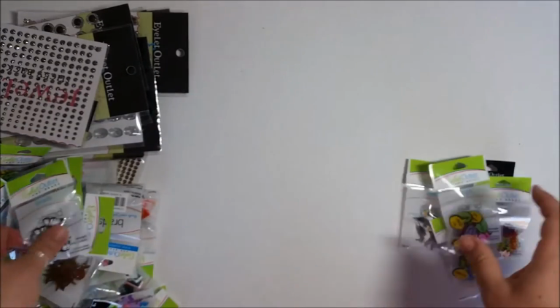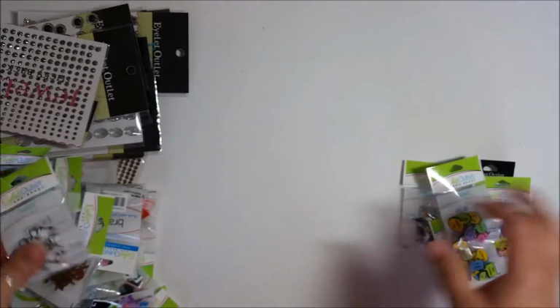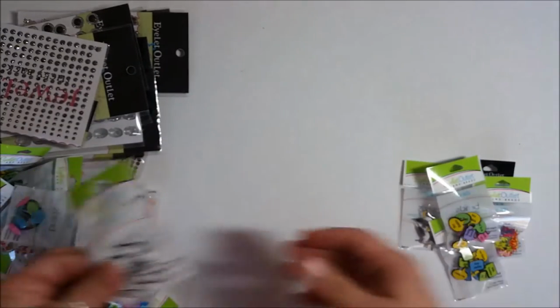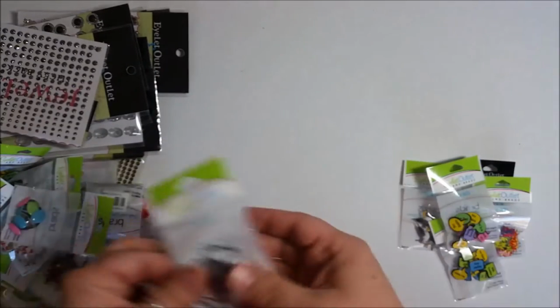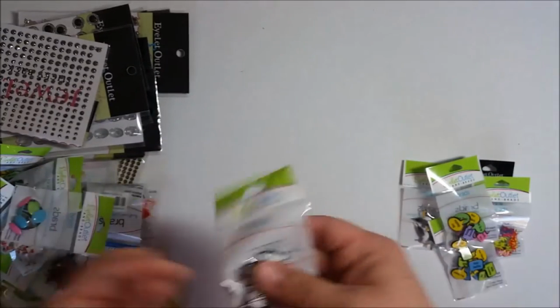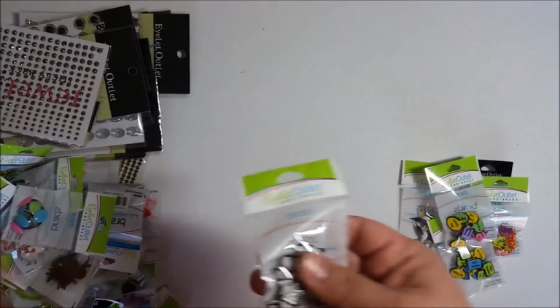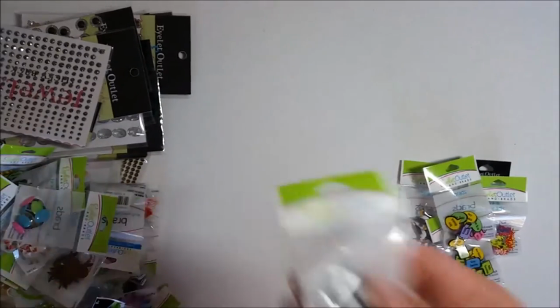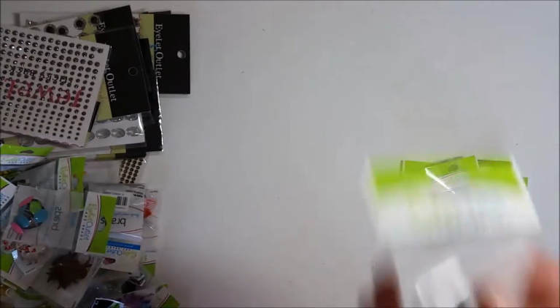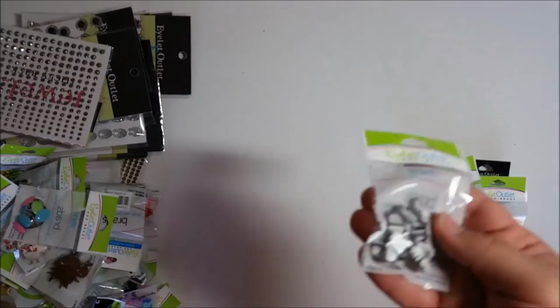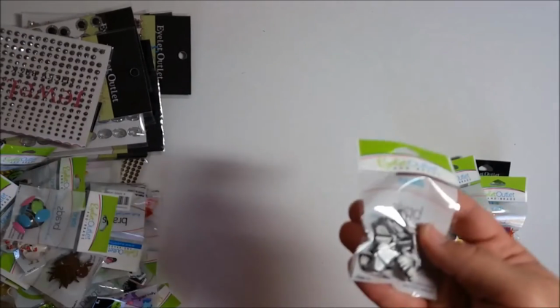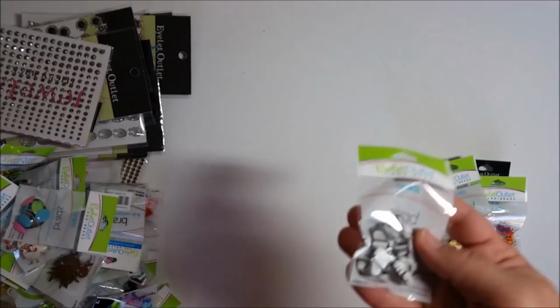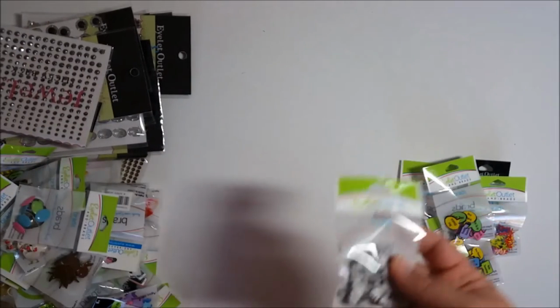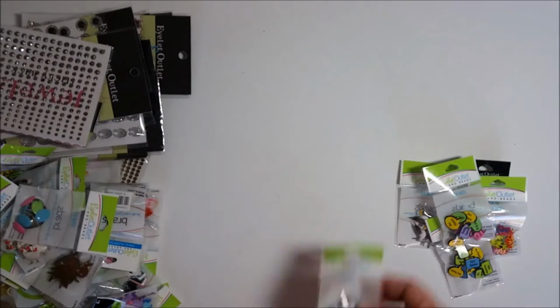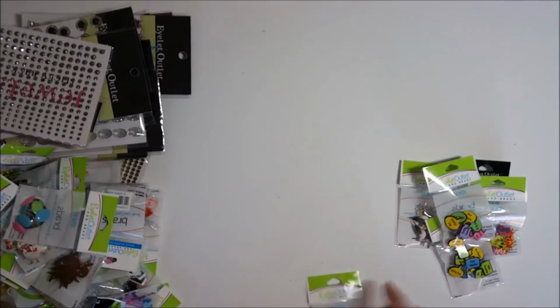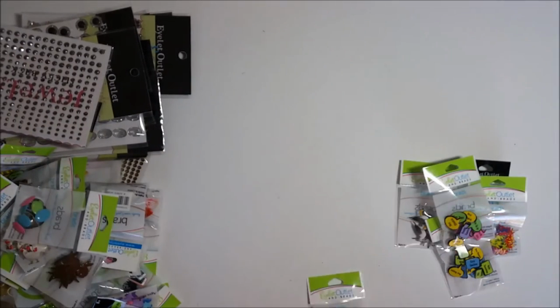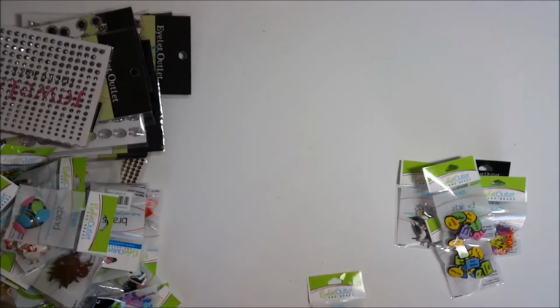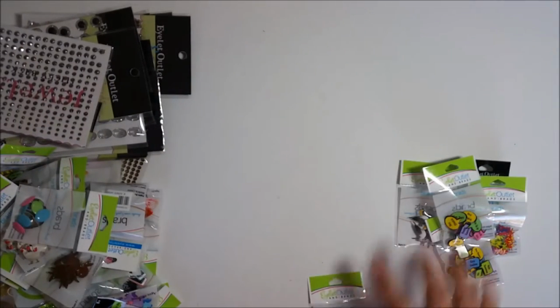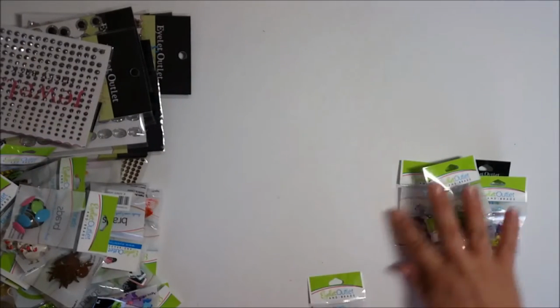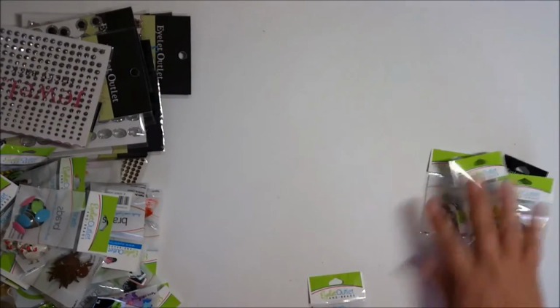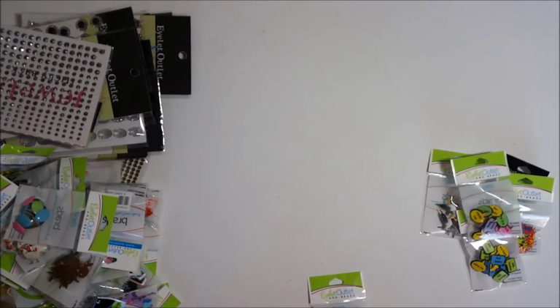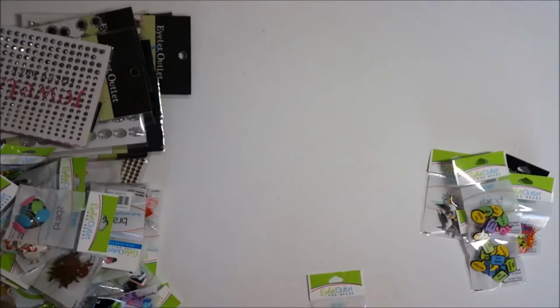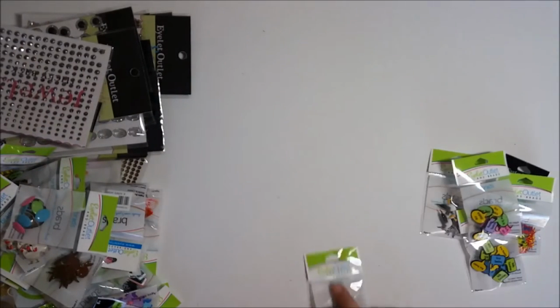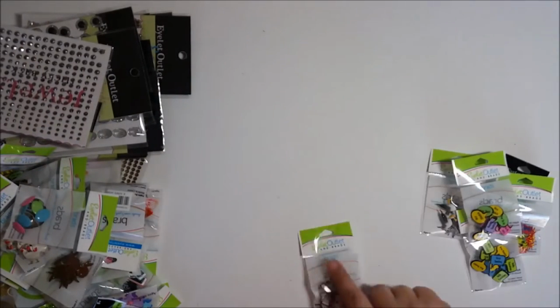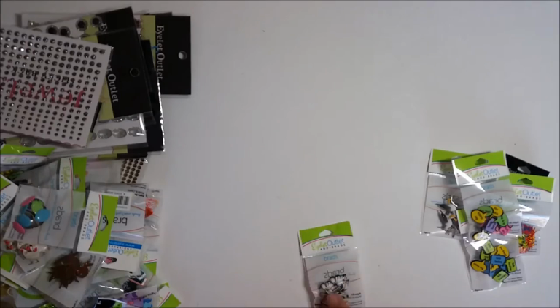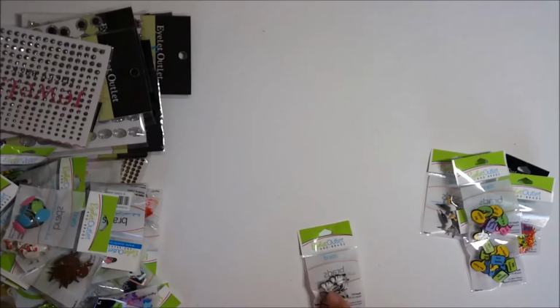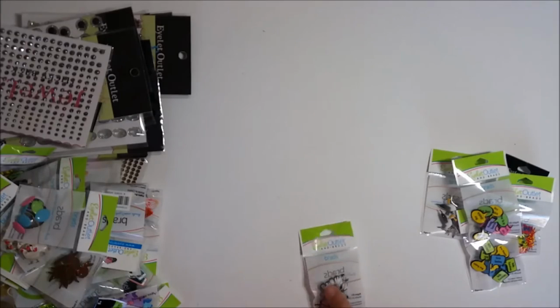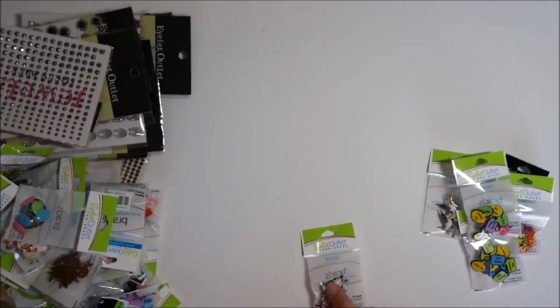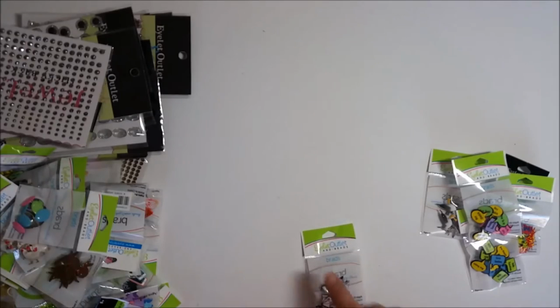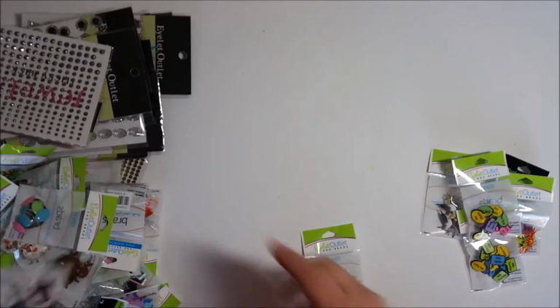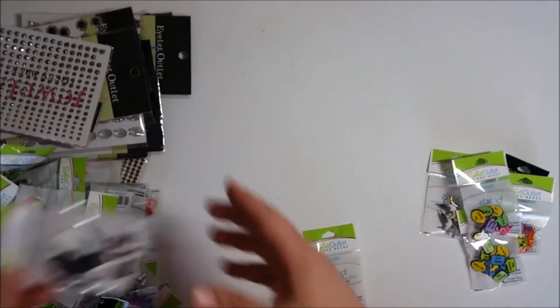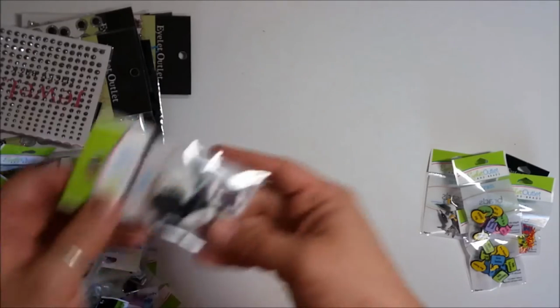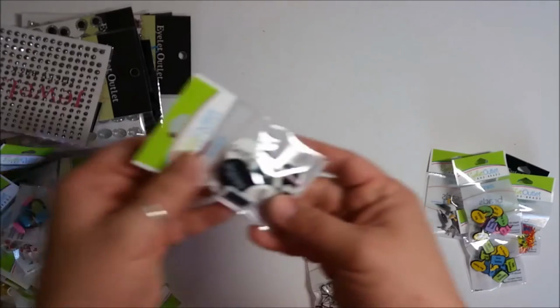Here are some 'hey chica,' 'happy Easter' texting bubbles — how cute! Got some butterflies too; I'm going to hold those to the side because there are some other butterflies we got today as well.